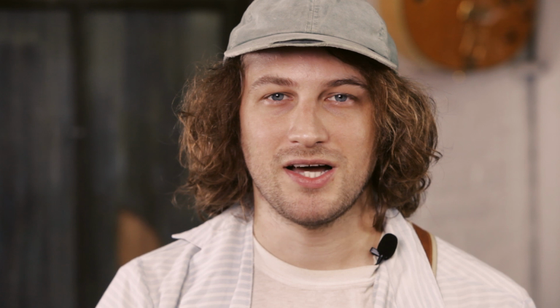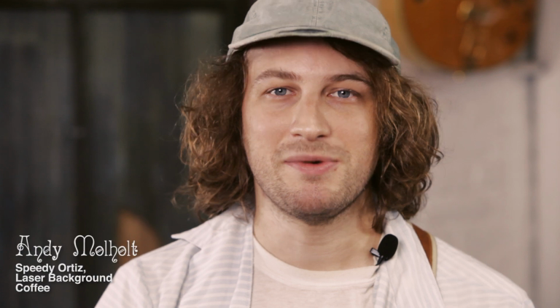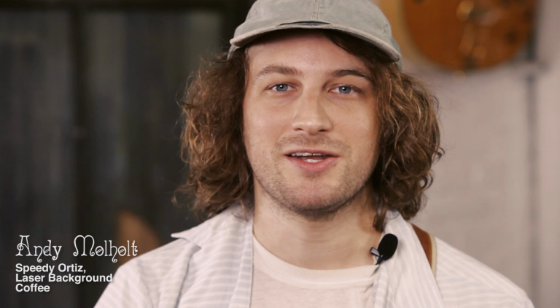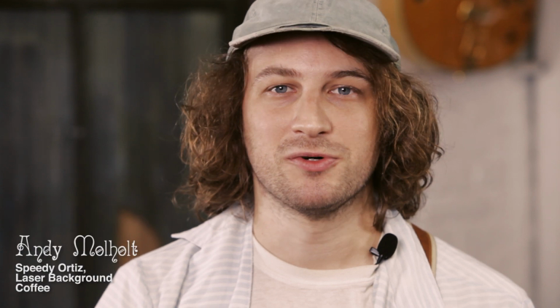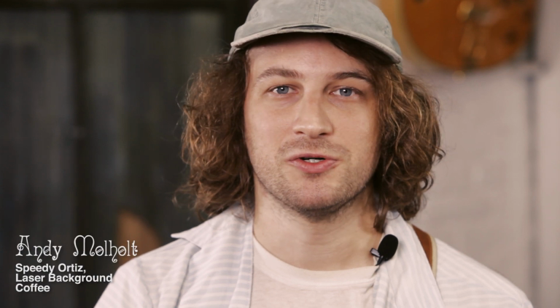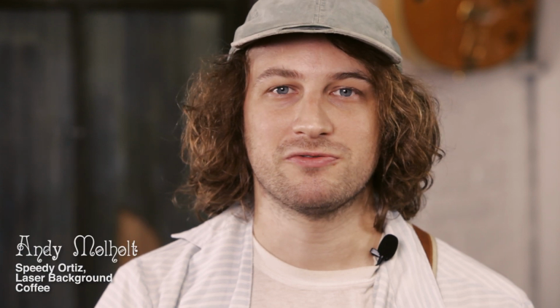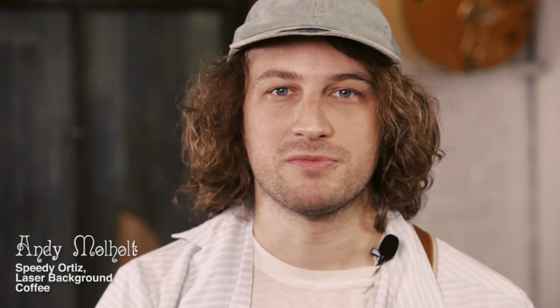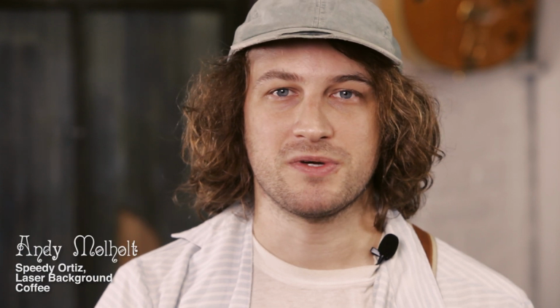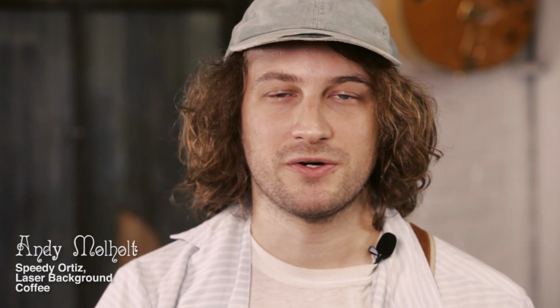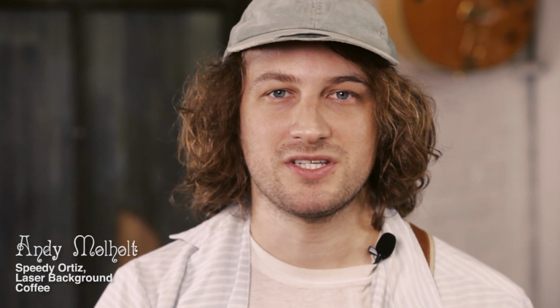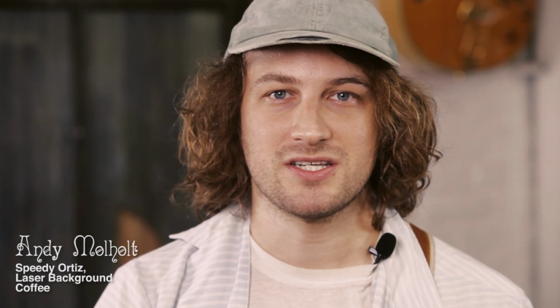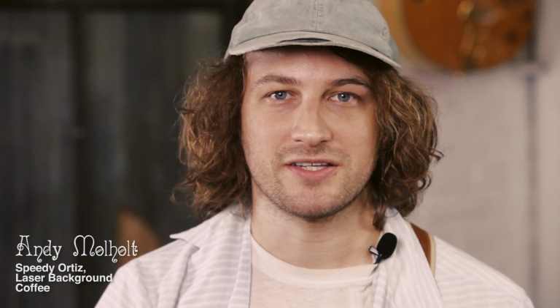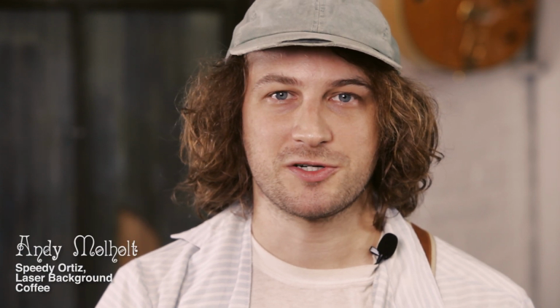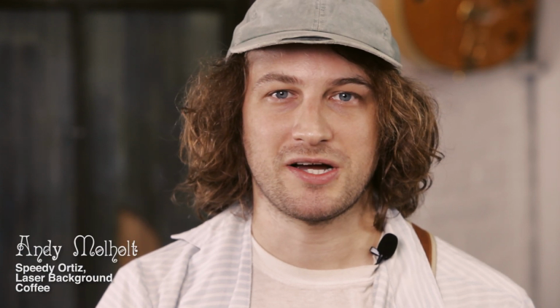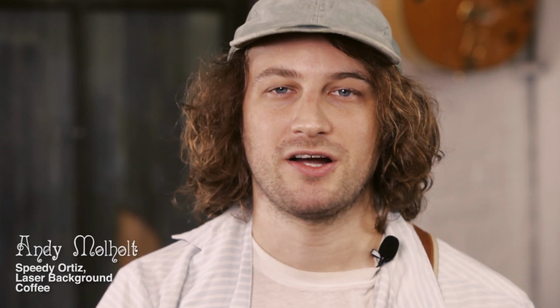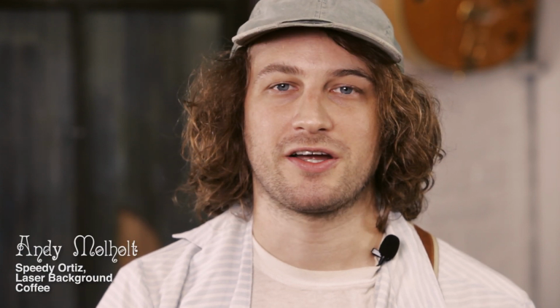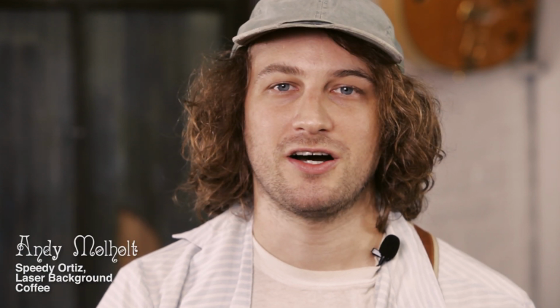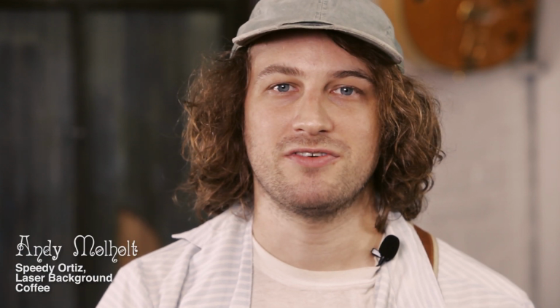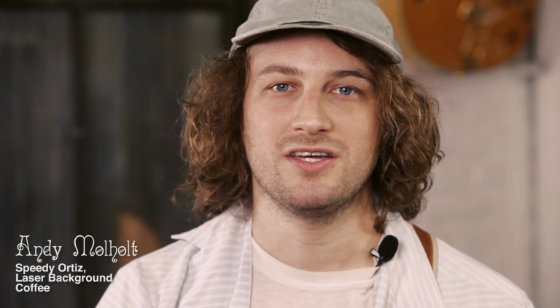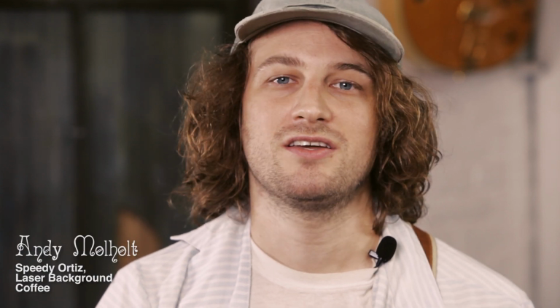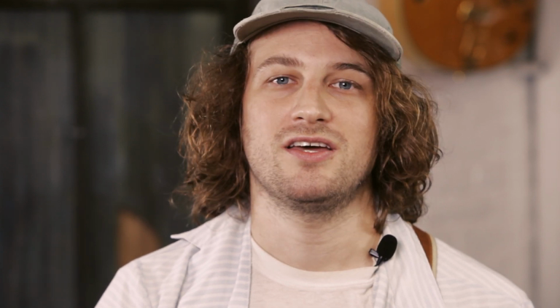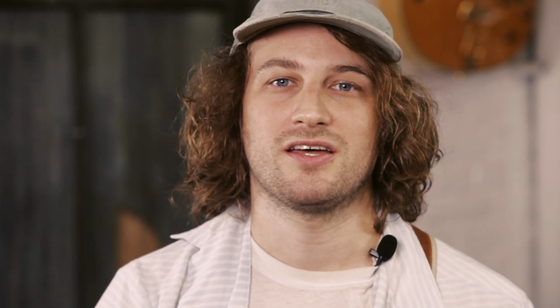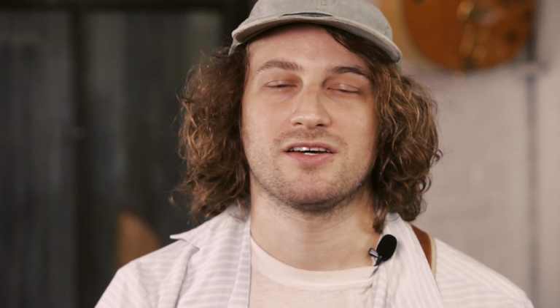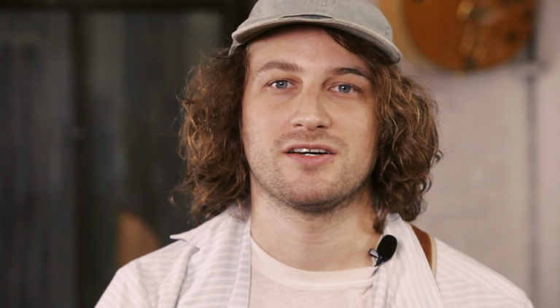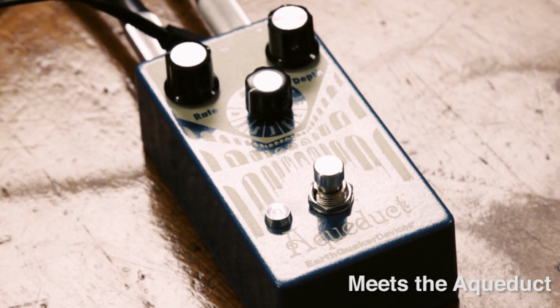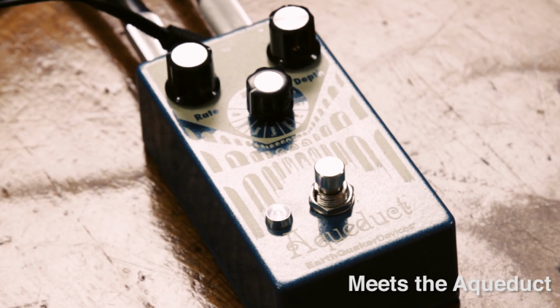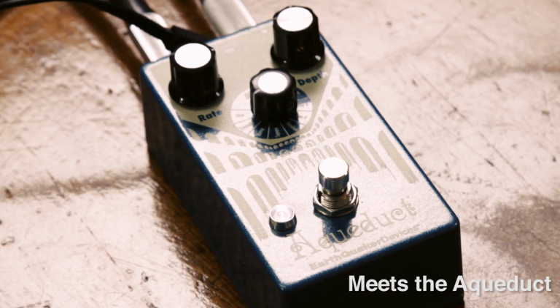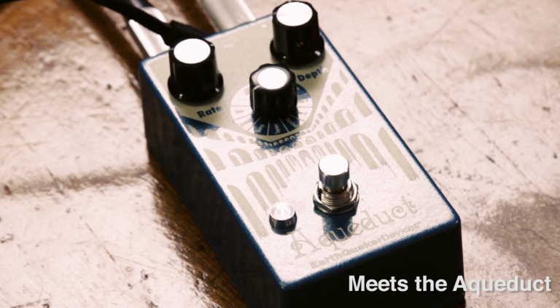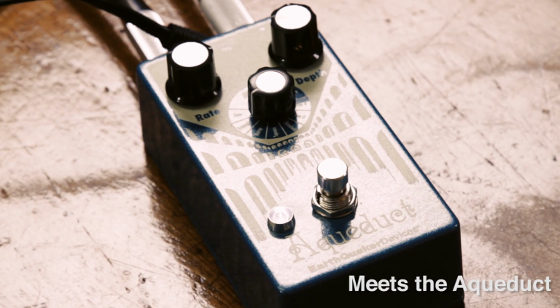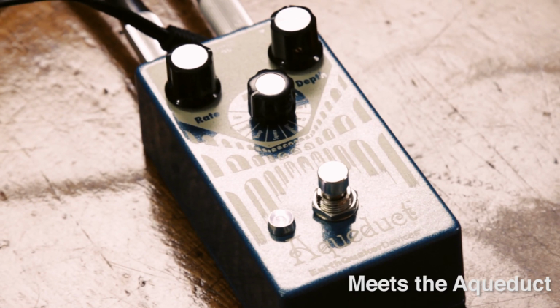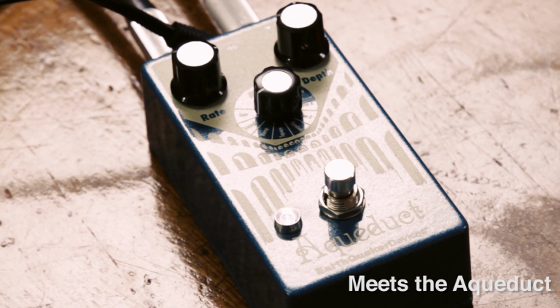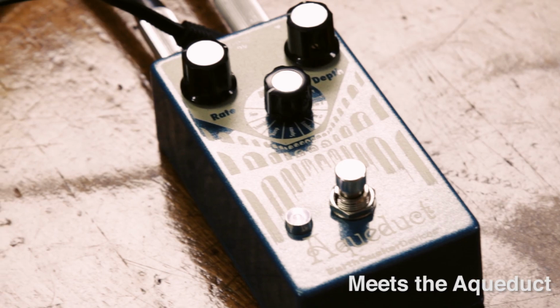I'm Andy Mulholt from Speedy Ortiz, and I'm here with EarthQuaker Devices.